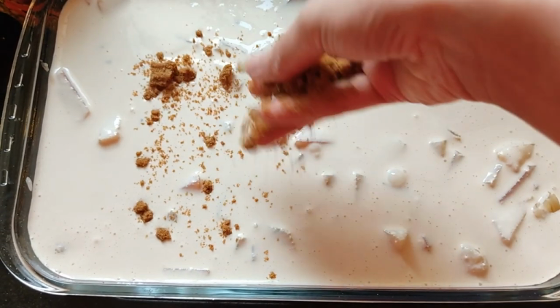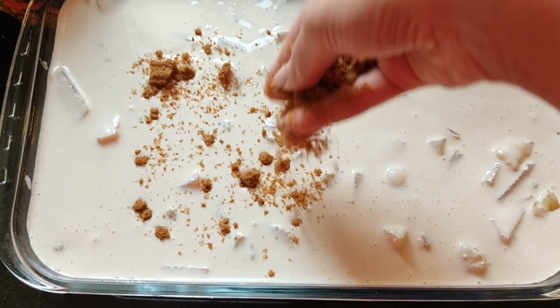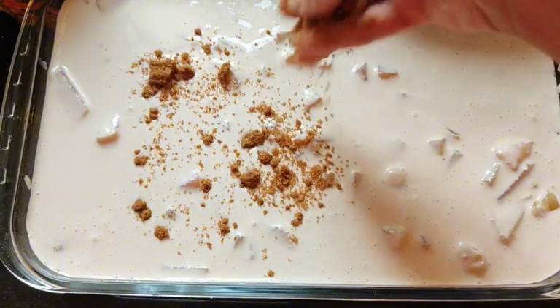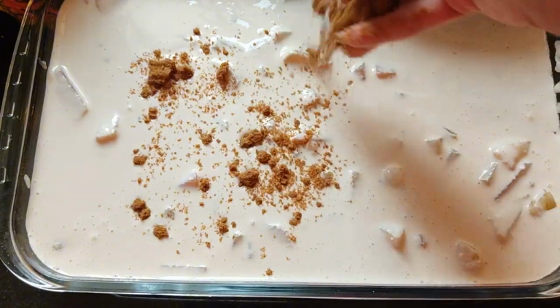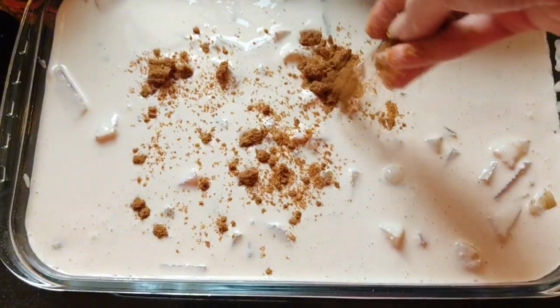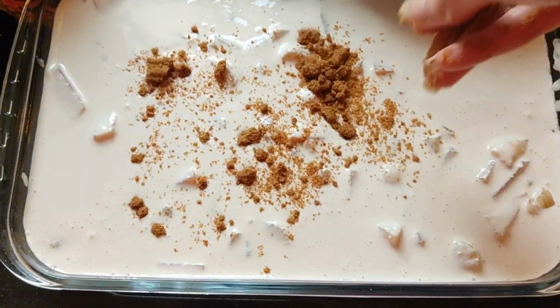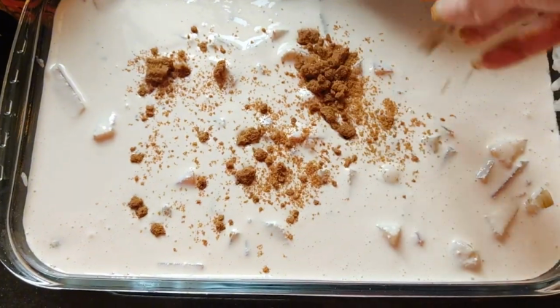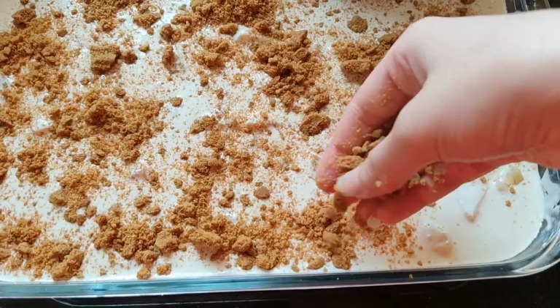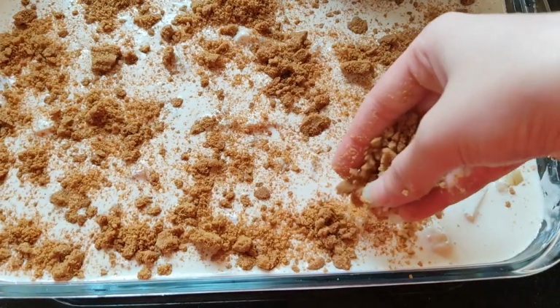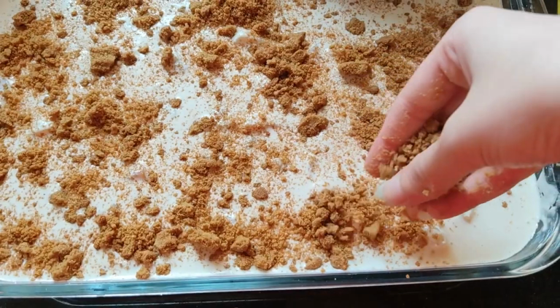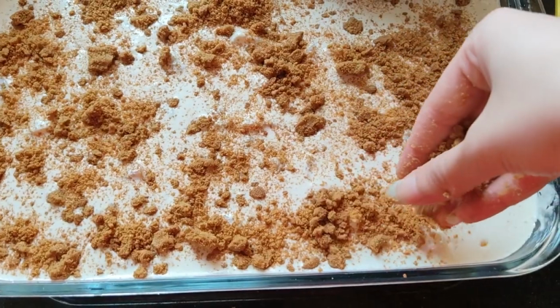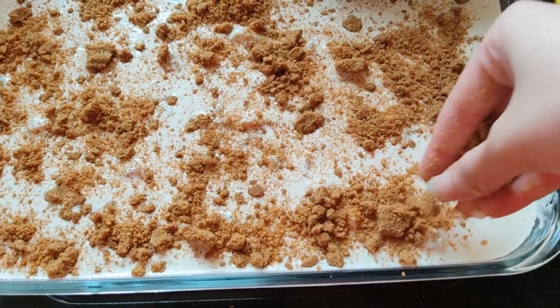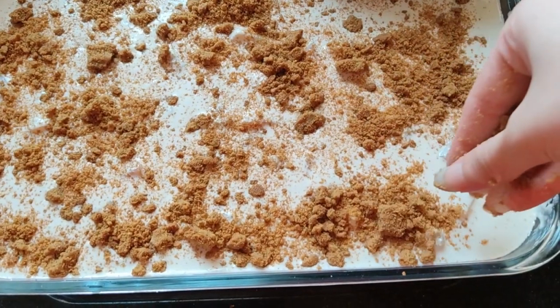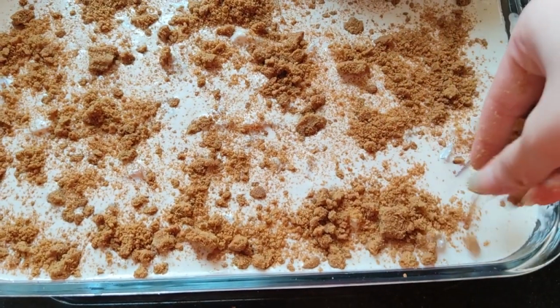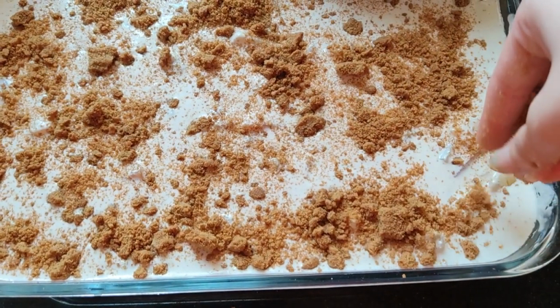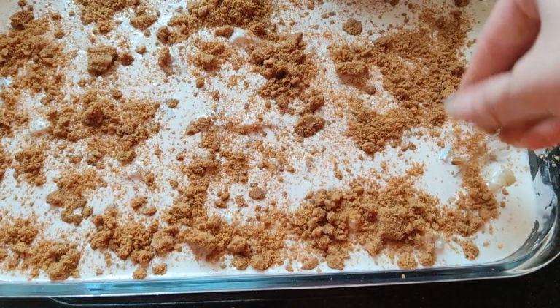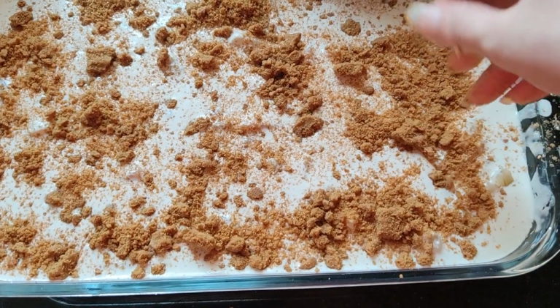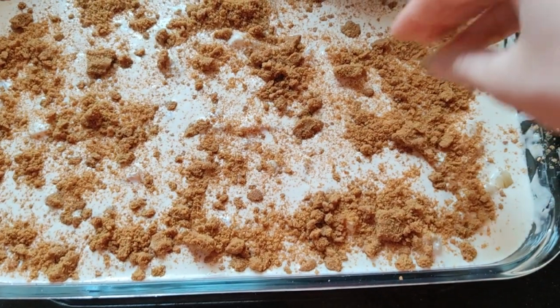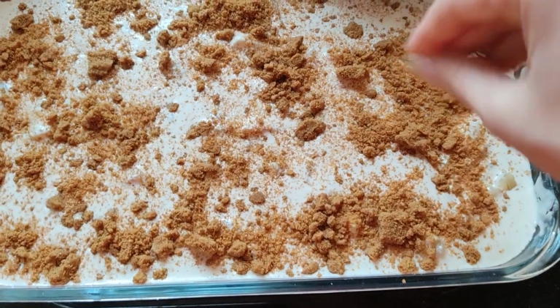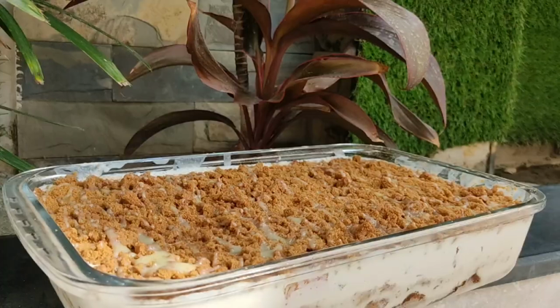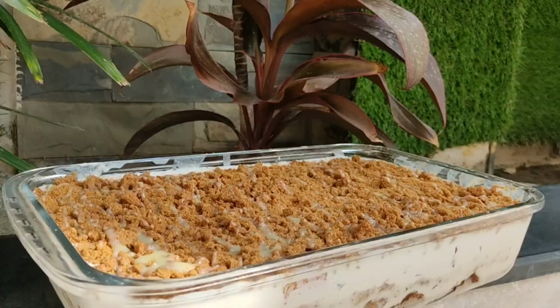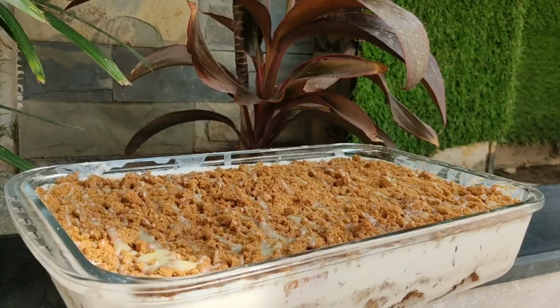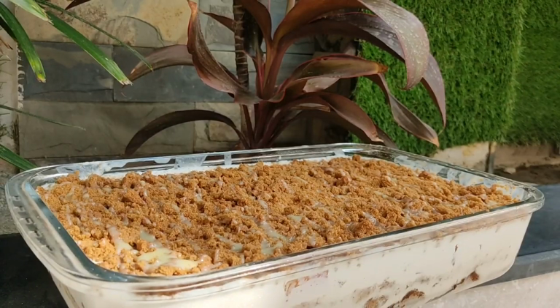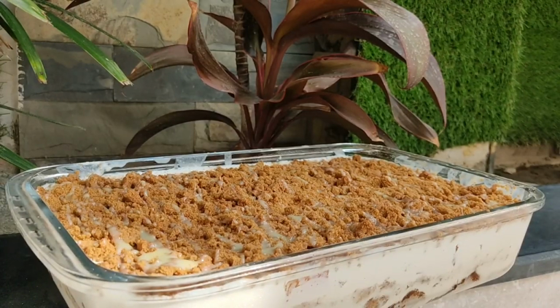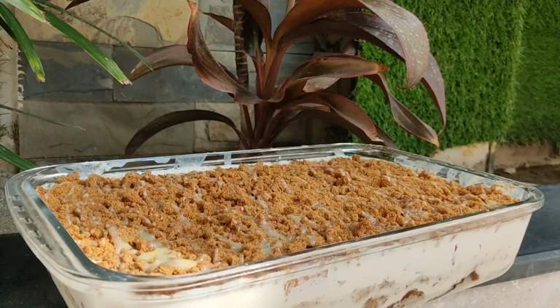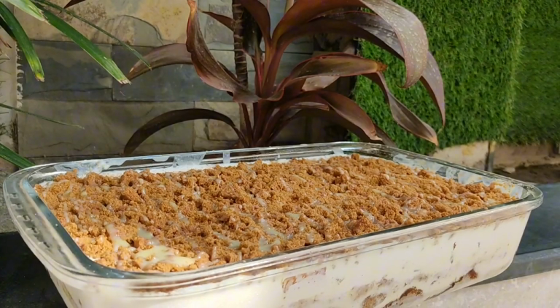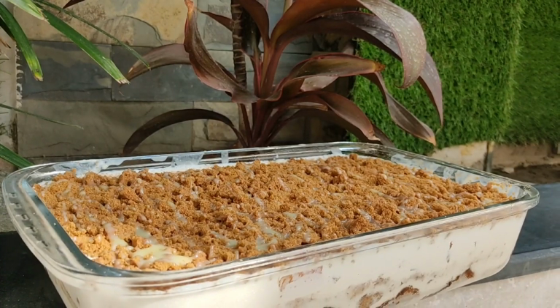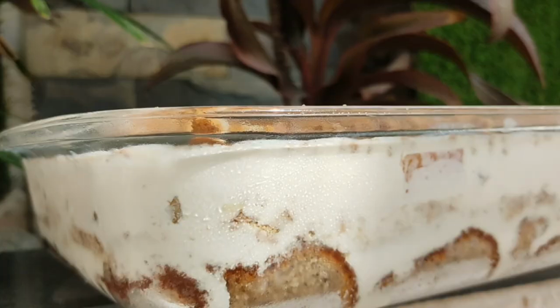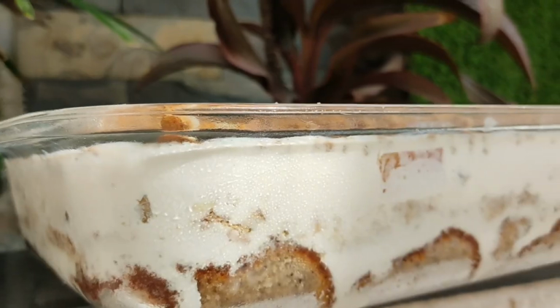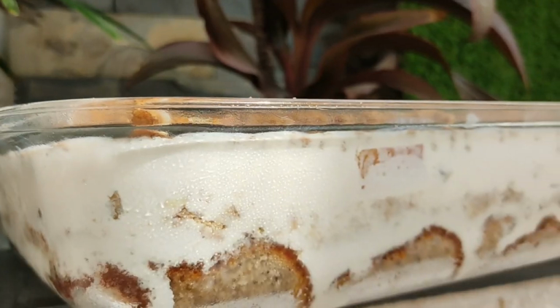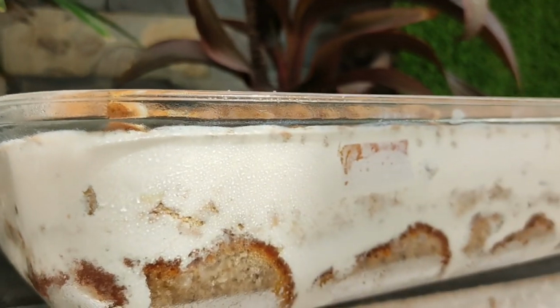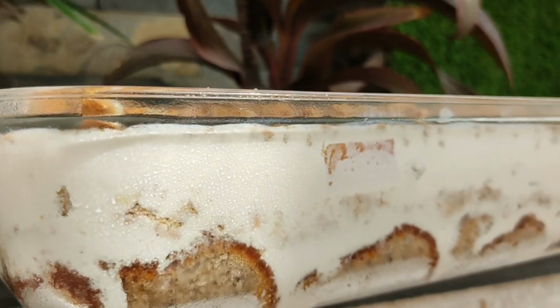Freeze it for at least two to three hours, then serve and enjoy.